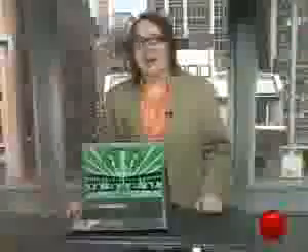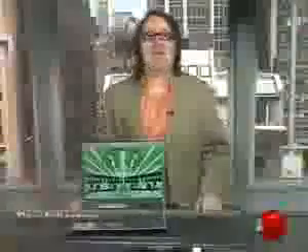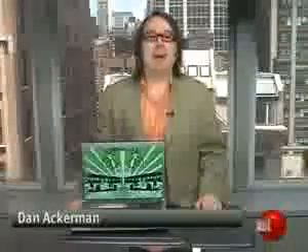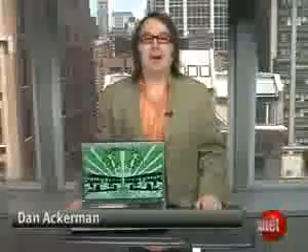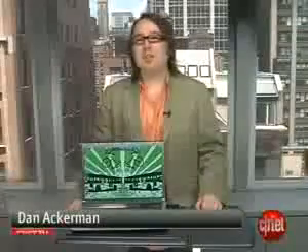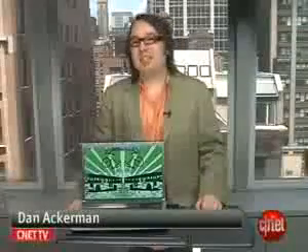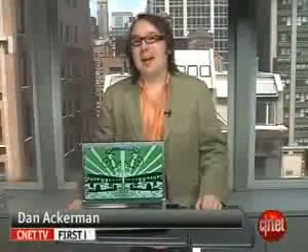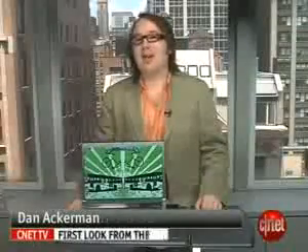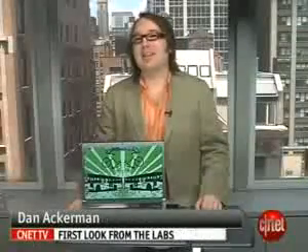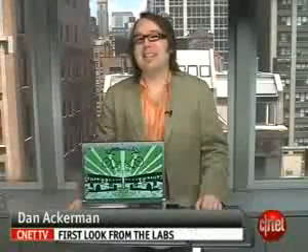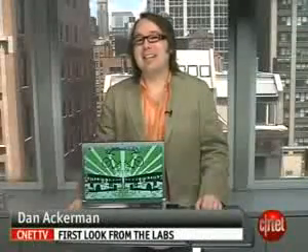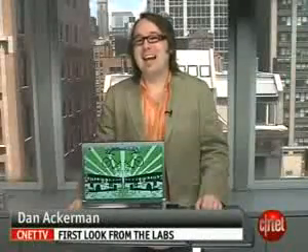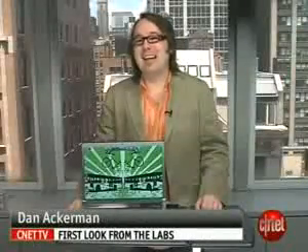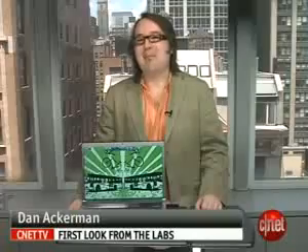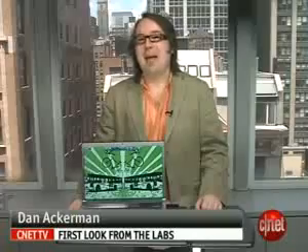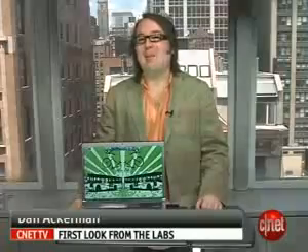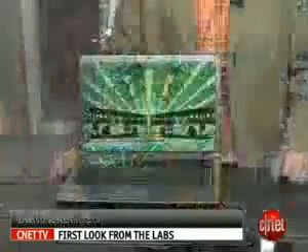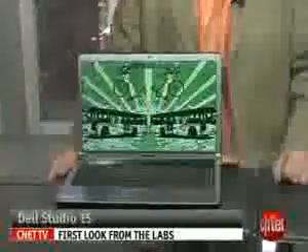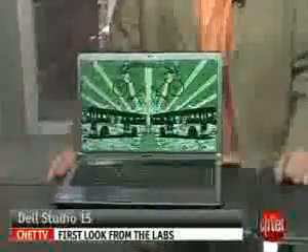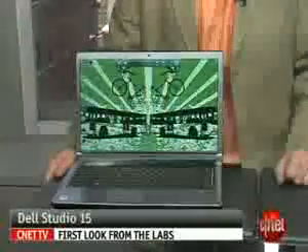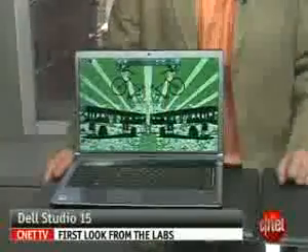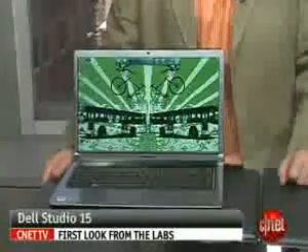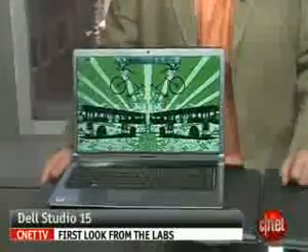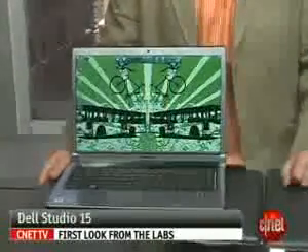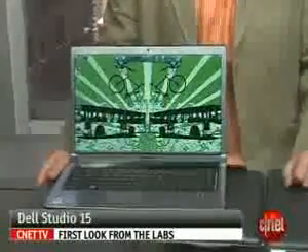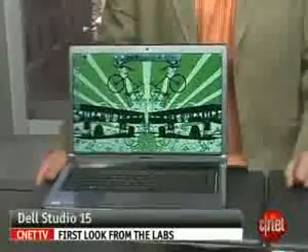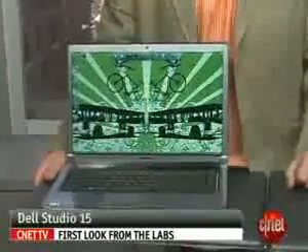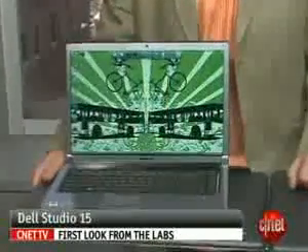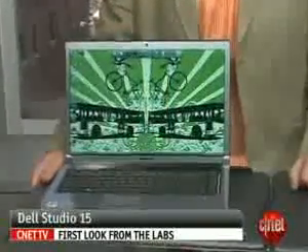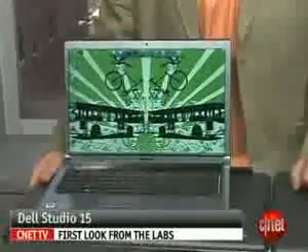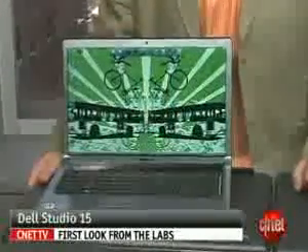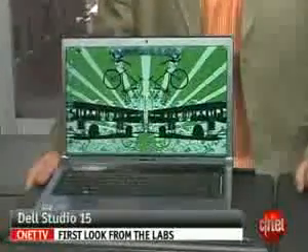Hi, I'm Dan Ackerman, Senior Editor at CNET.com, and we are here taking a look at Dell's new Studio 15.